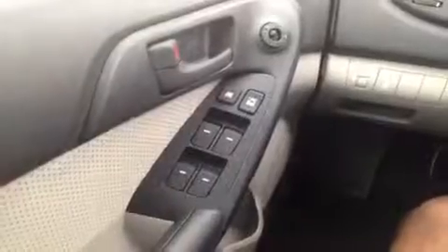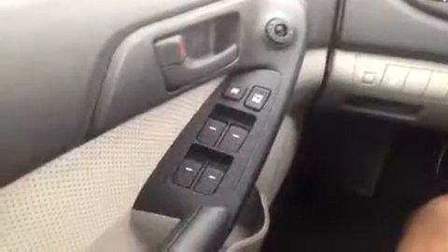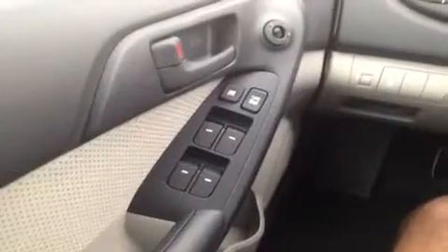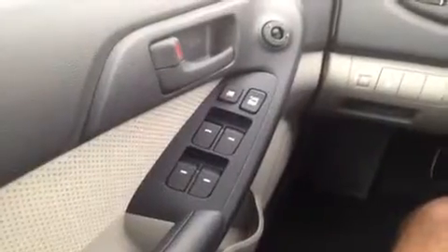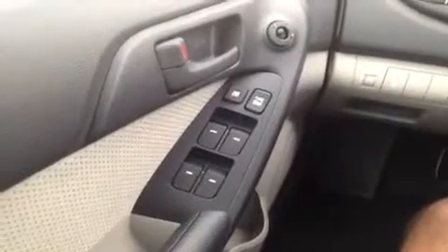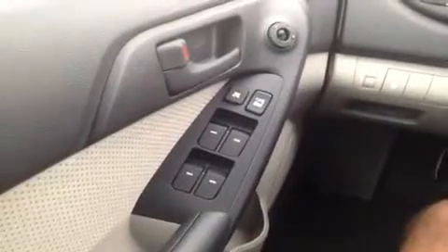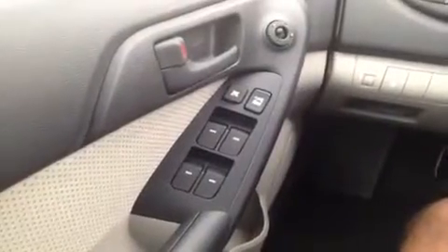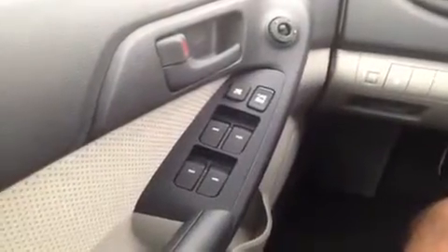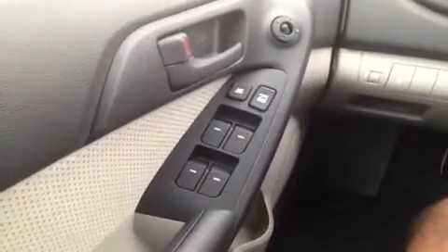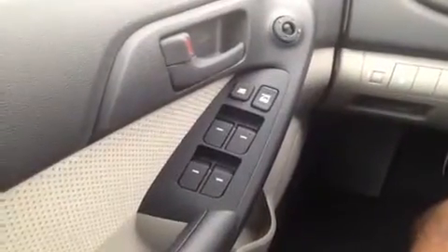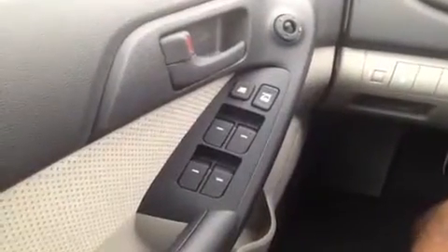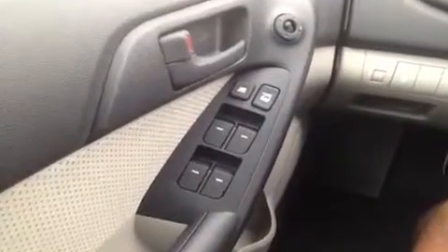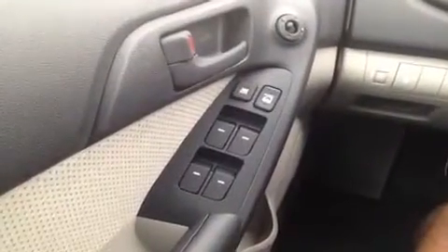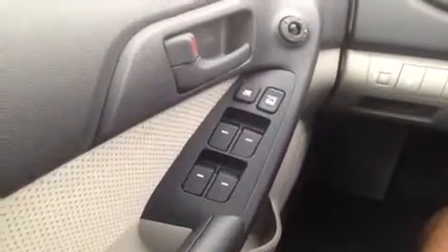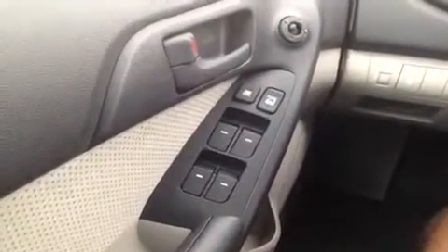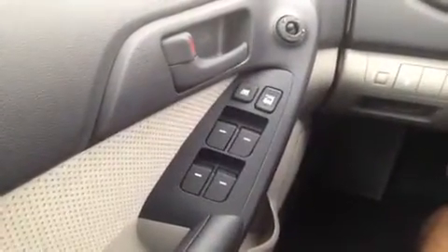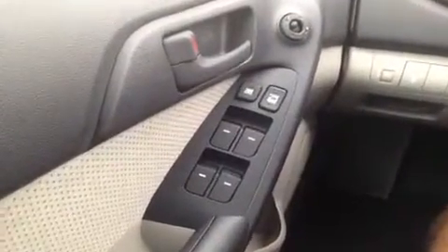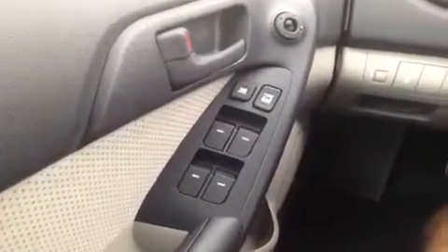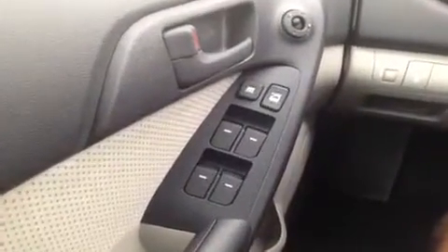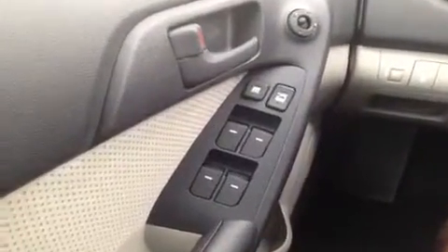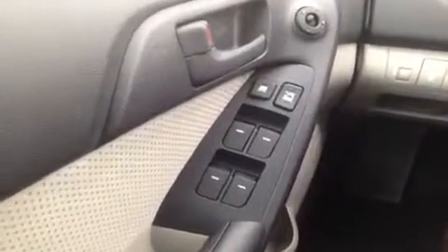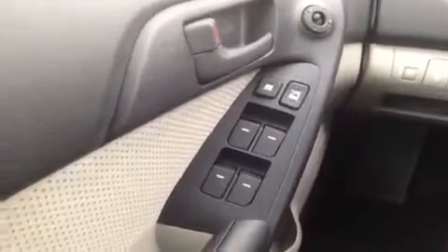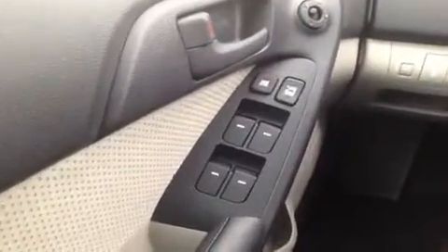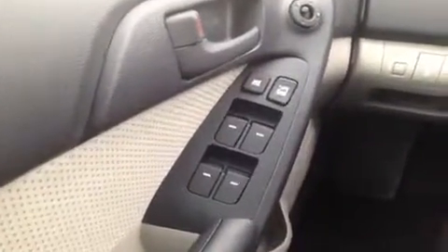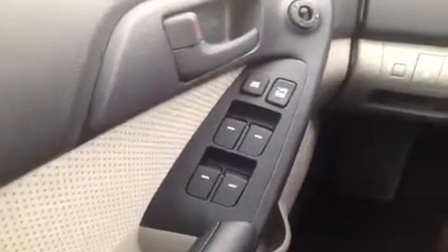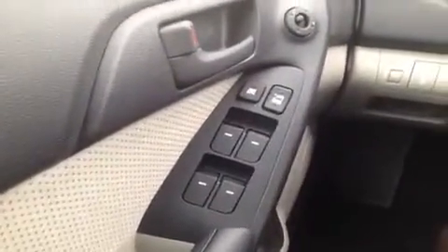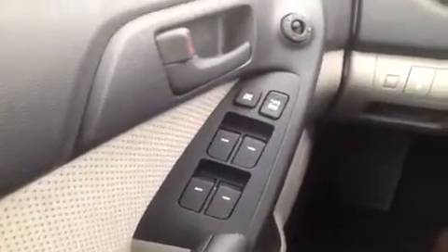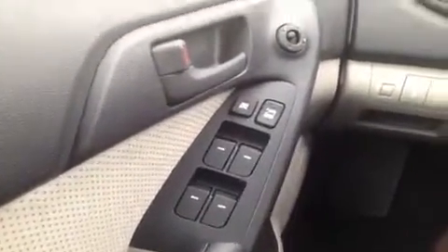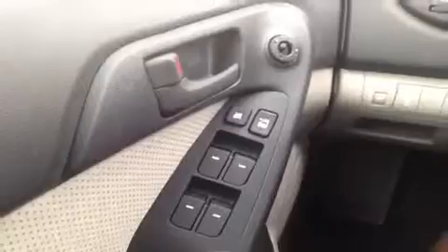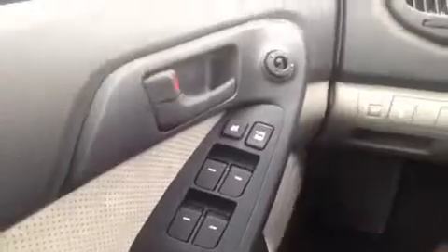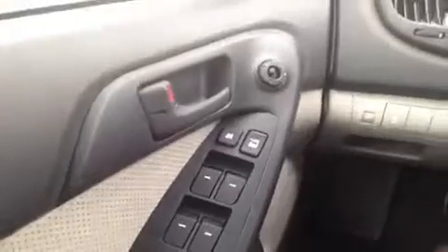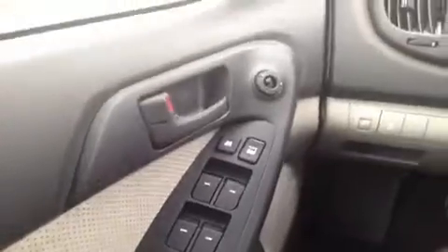We're here in the driver's seat and I've got a ton of great features to show you, starting with the power windows, locks, and mirrors.